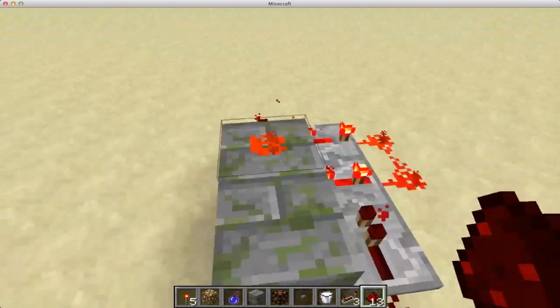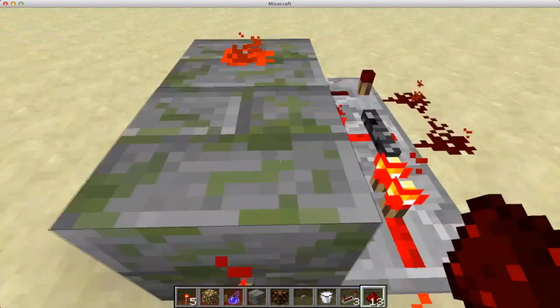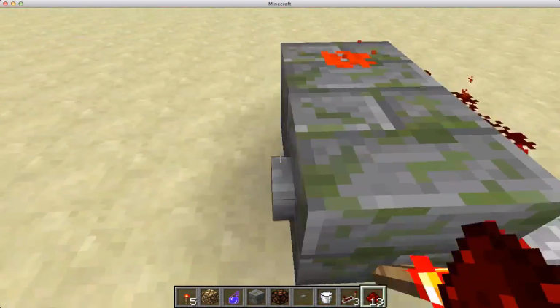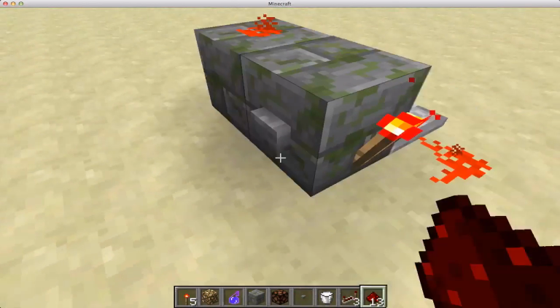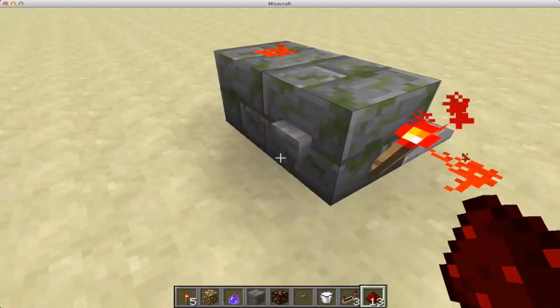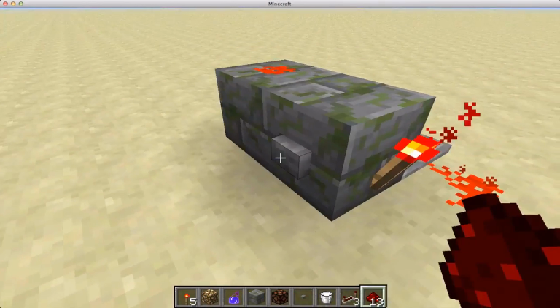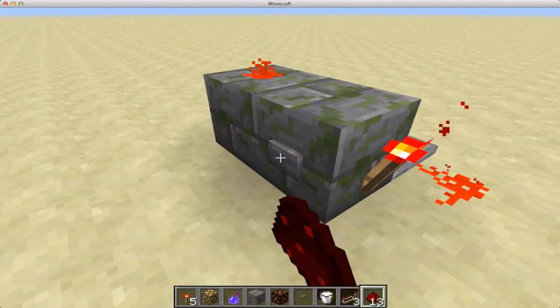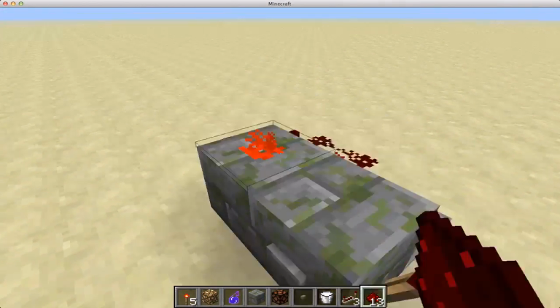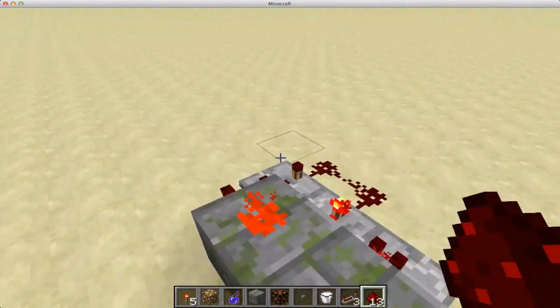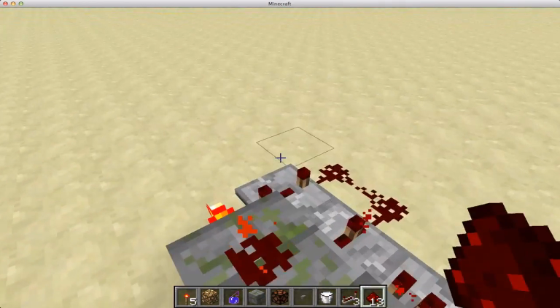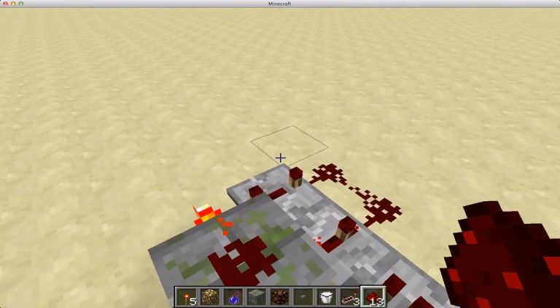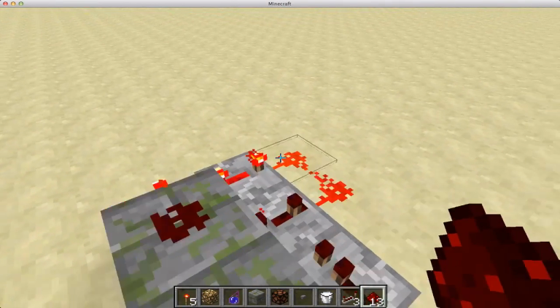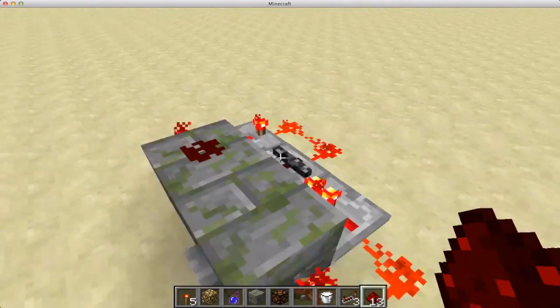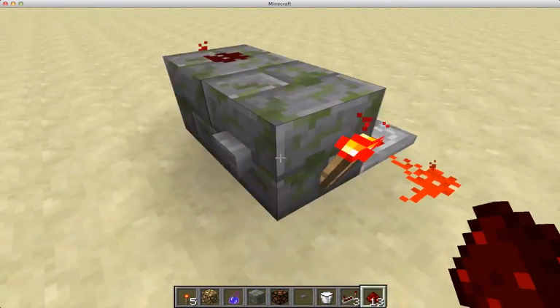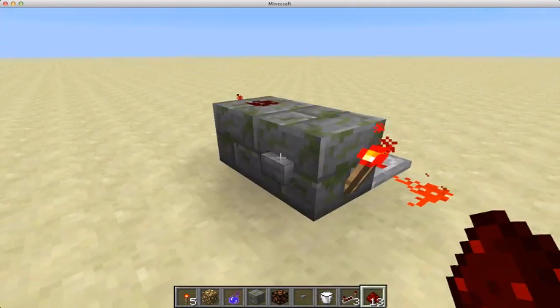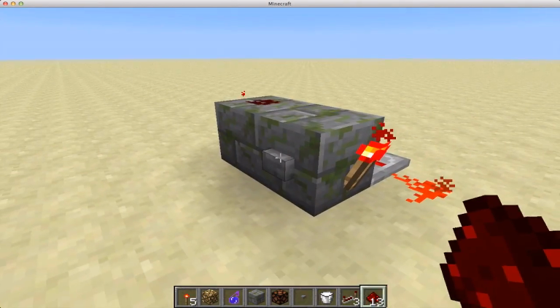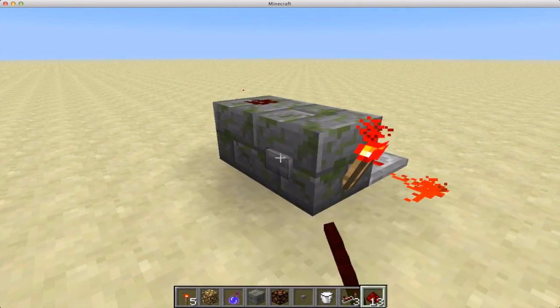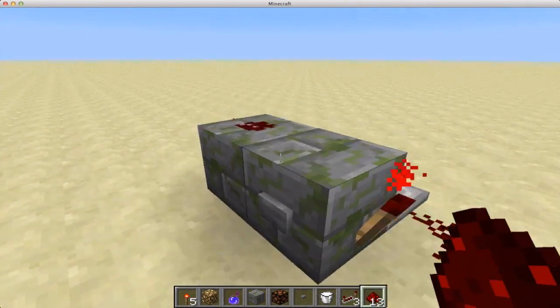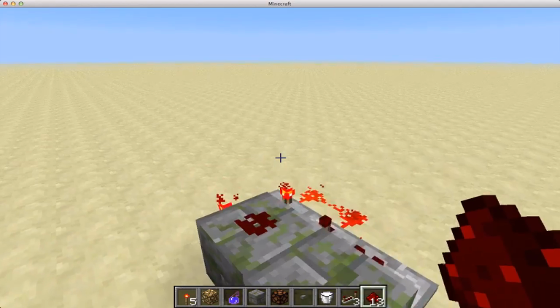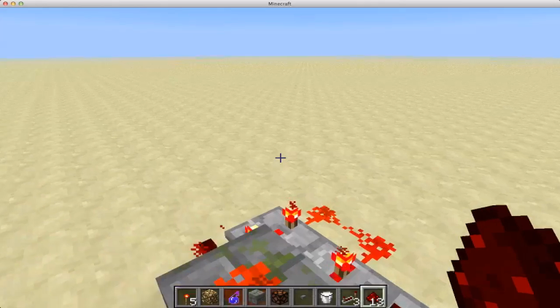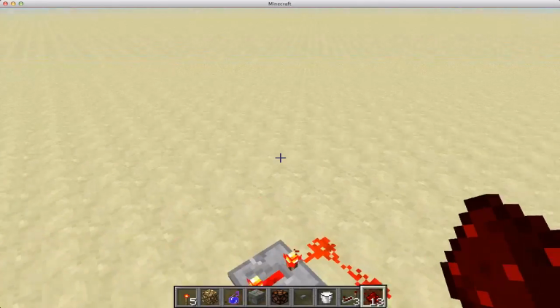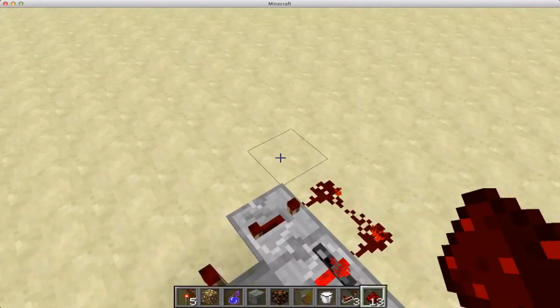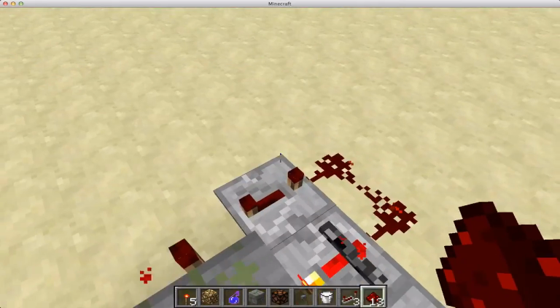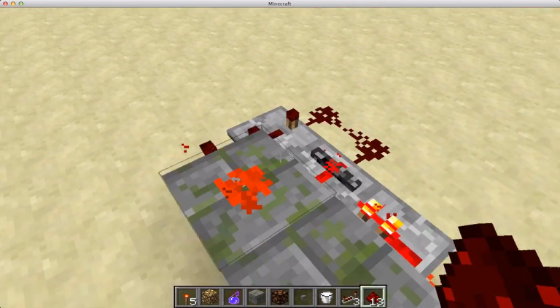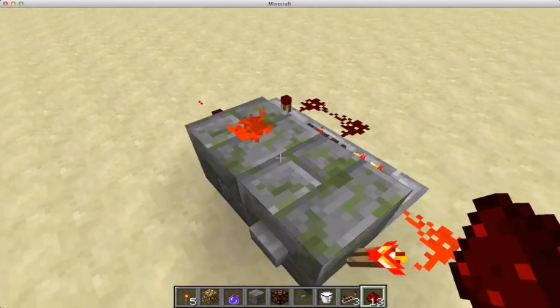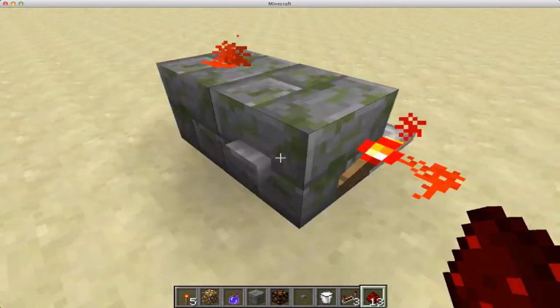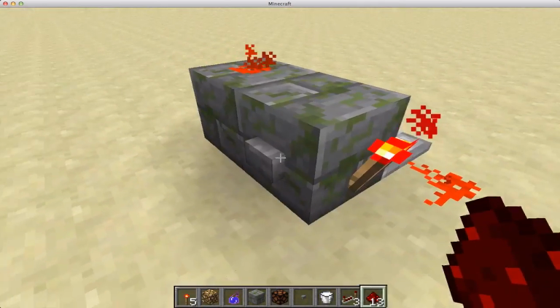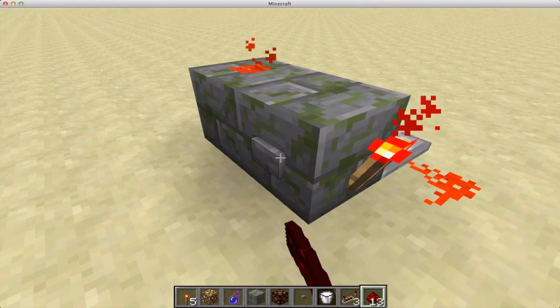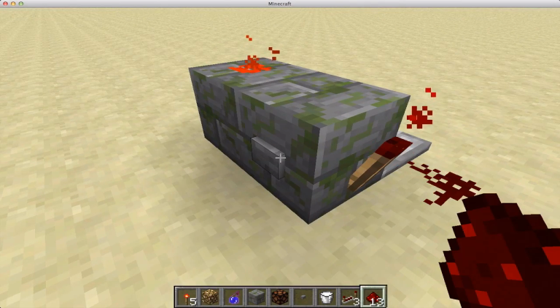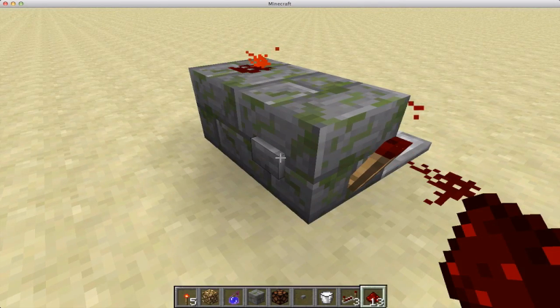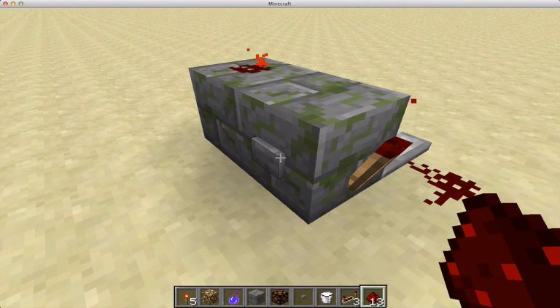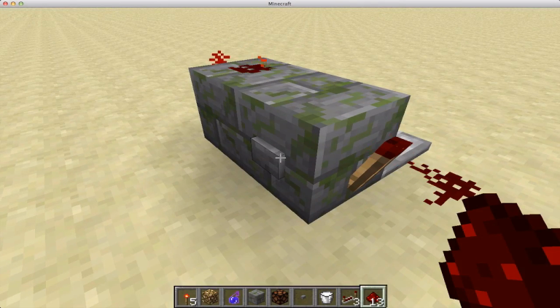Piston-less, which means it's going to be soundless. So if you have a T flip-flop near your base and you don't want to have noise, there you go — problem solved.